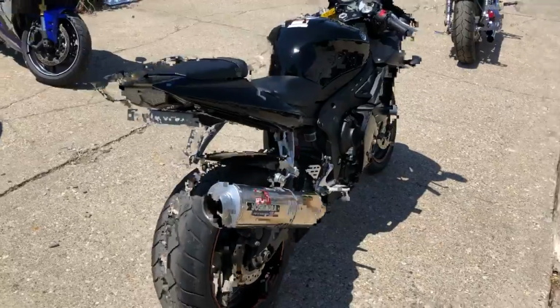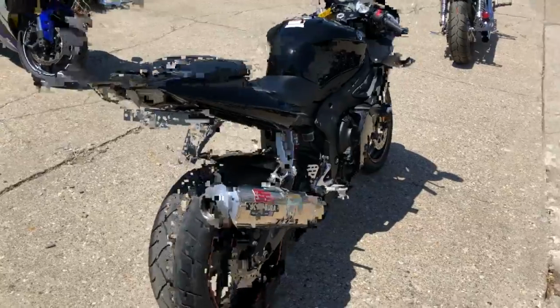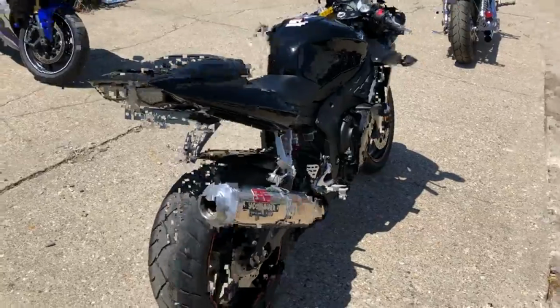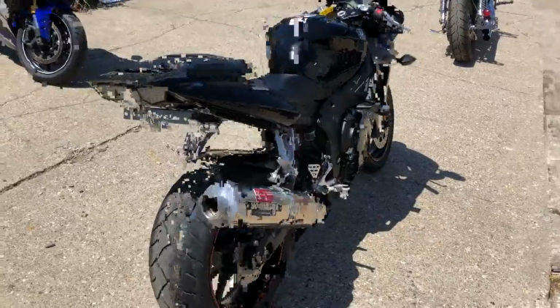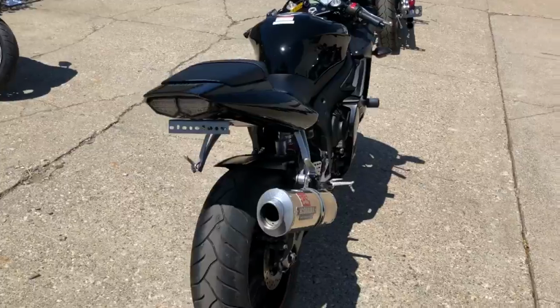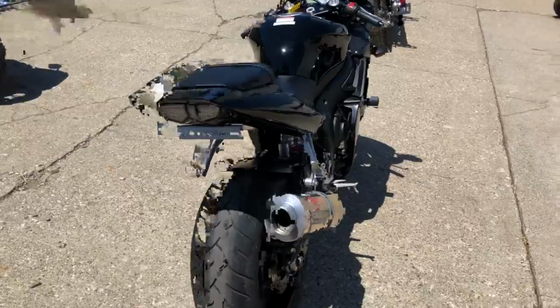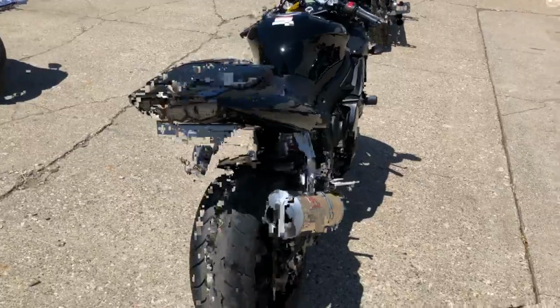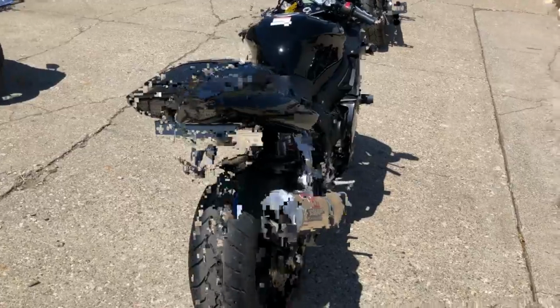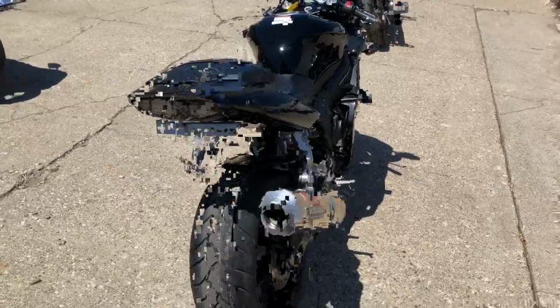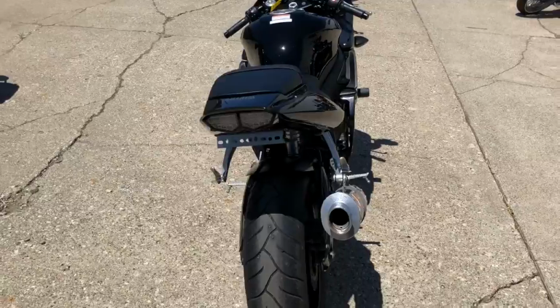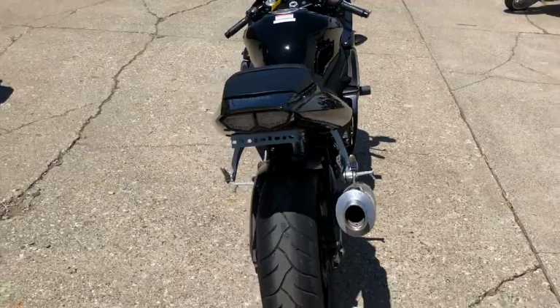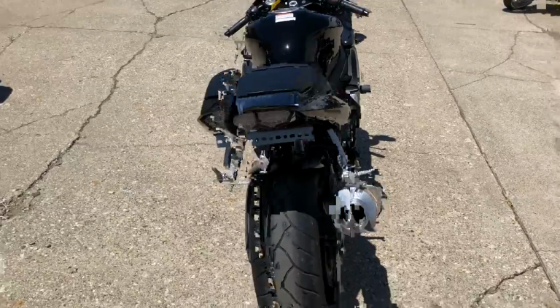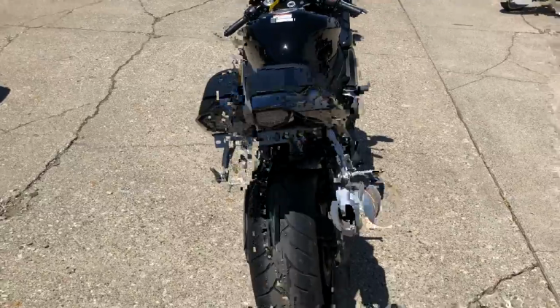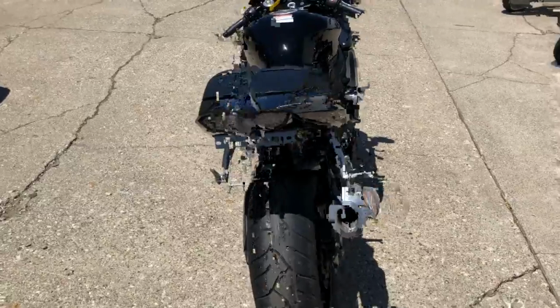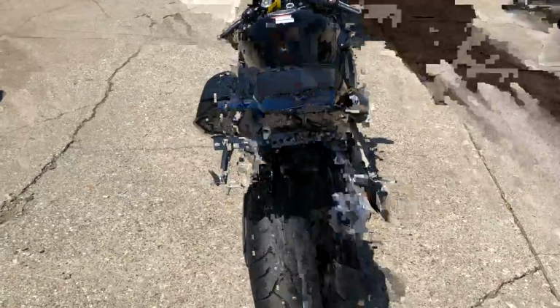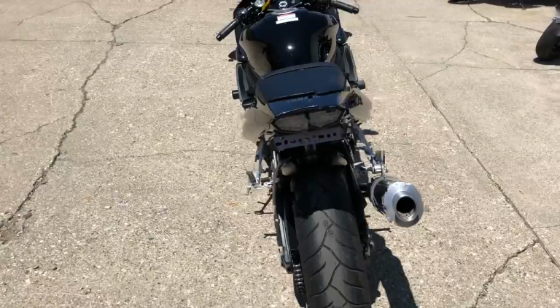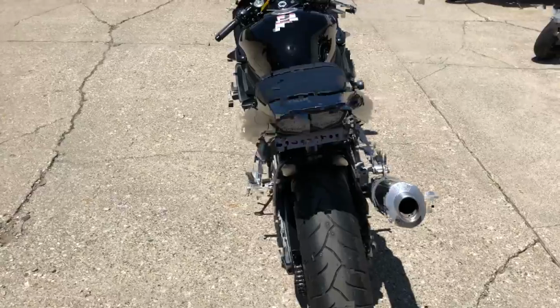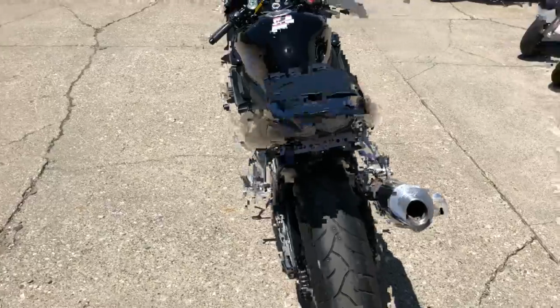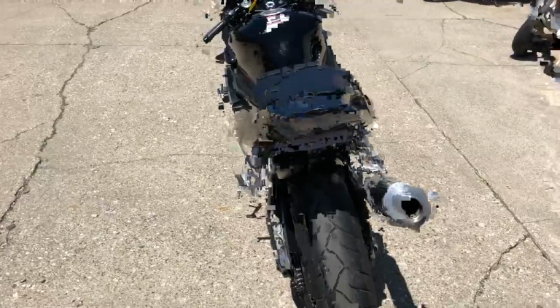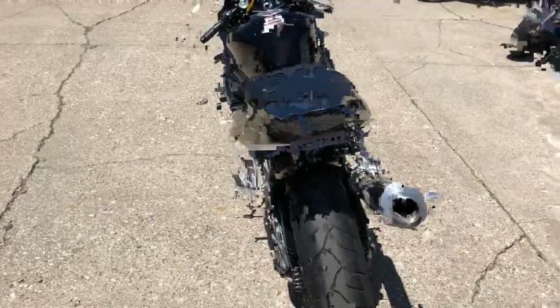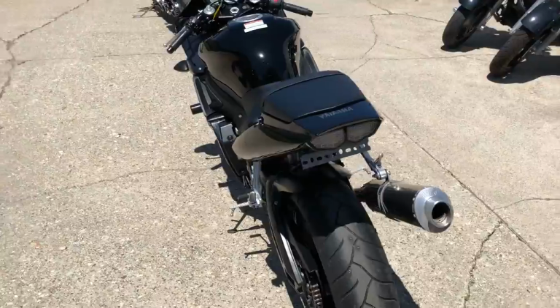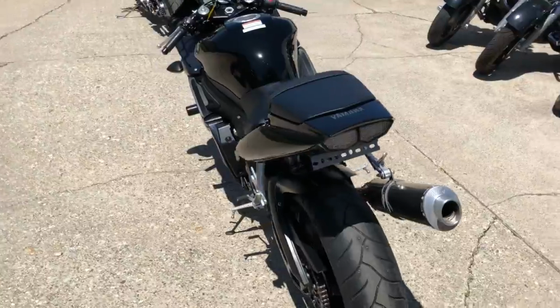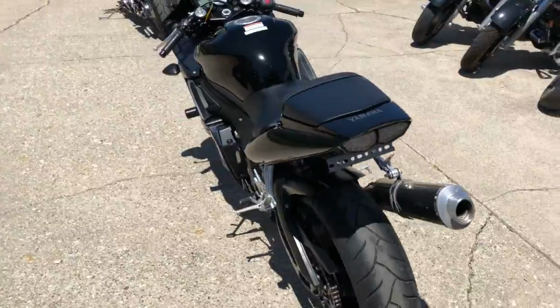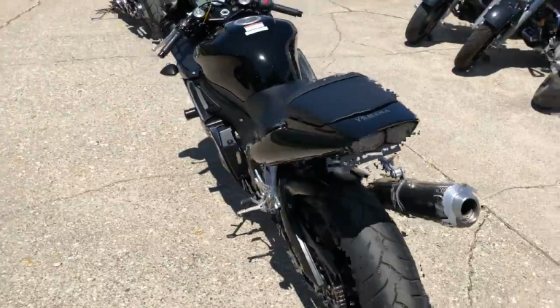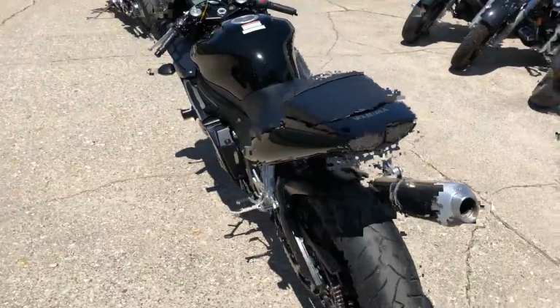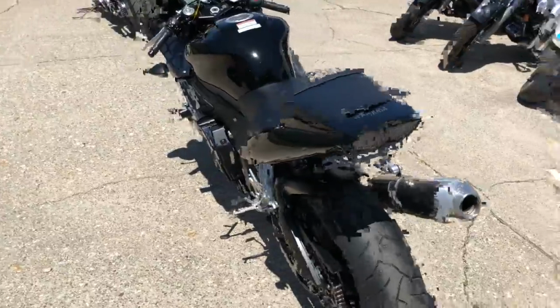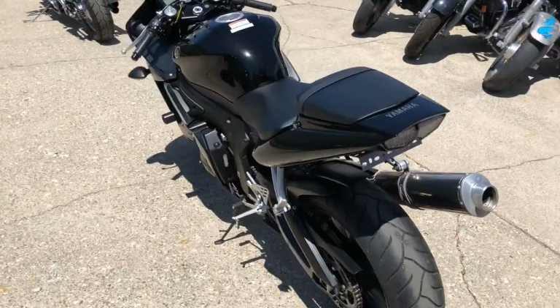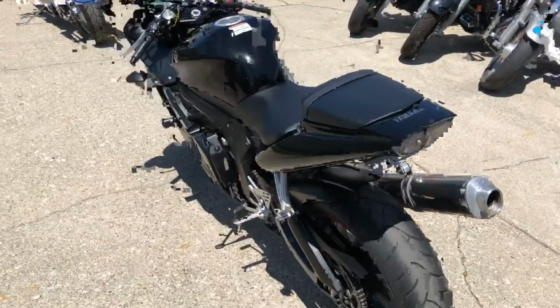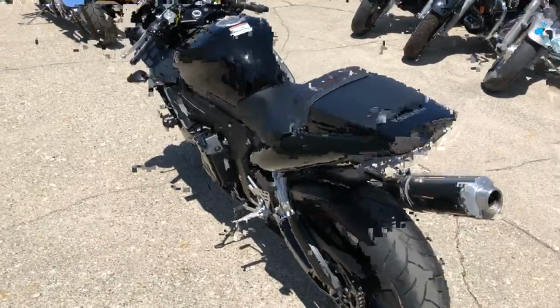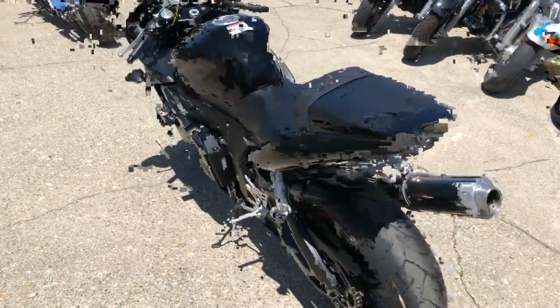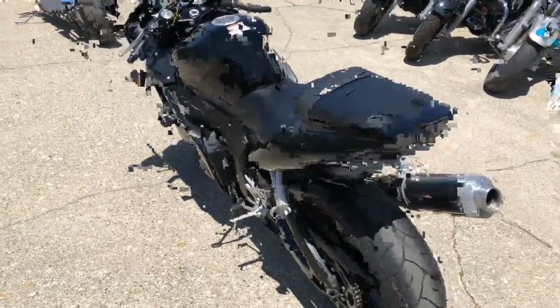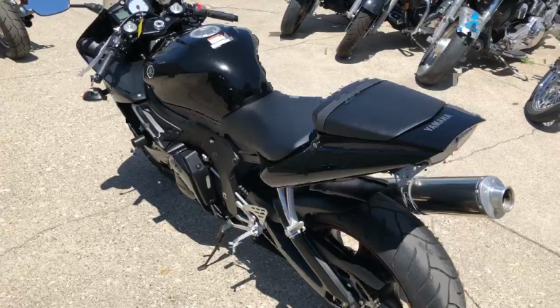This thing's only got 2,031 miles. You heard that right, 2,031 miles.